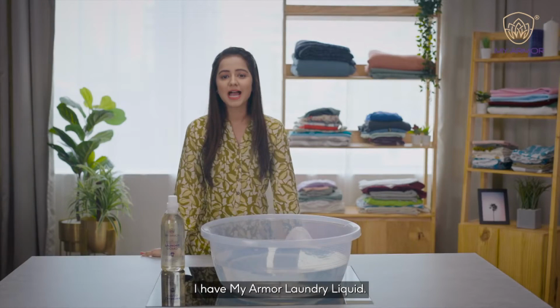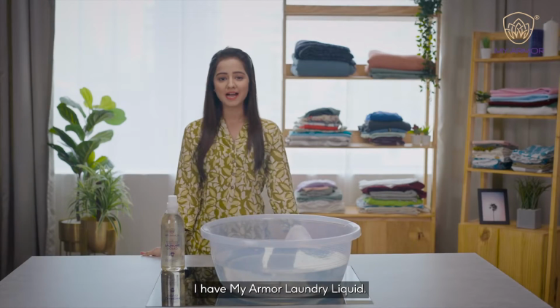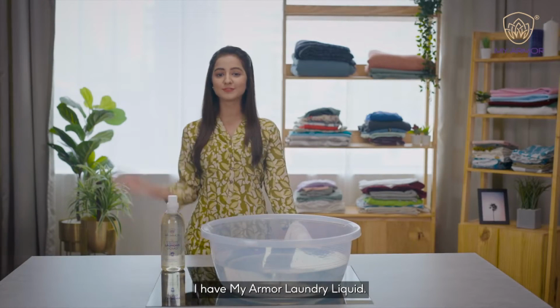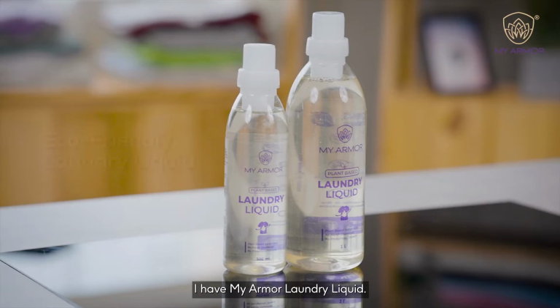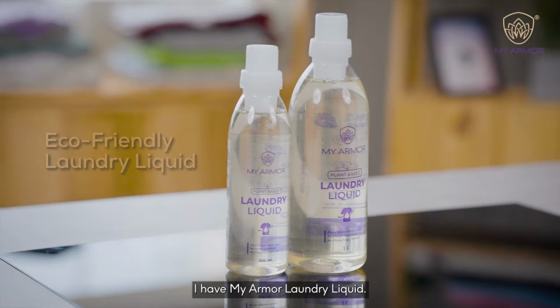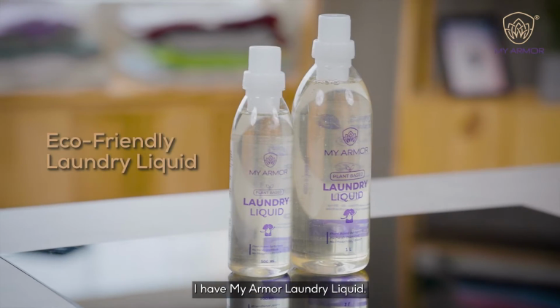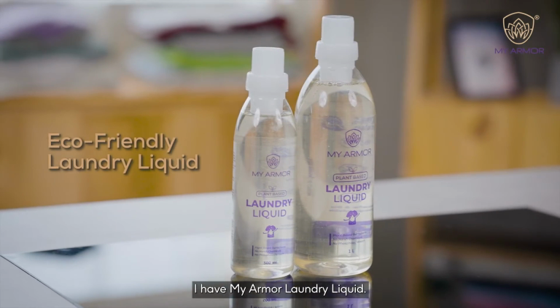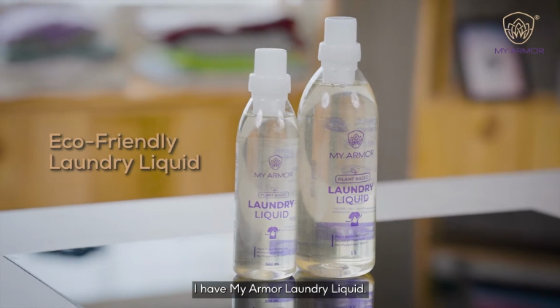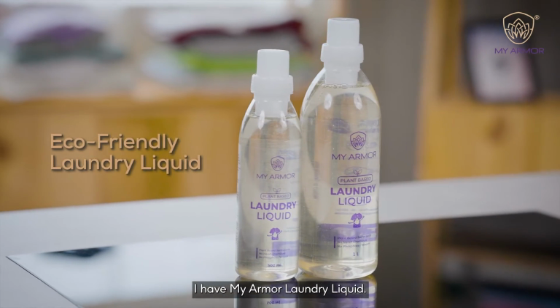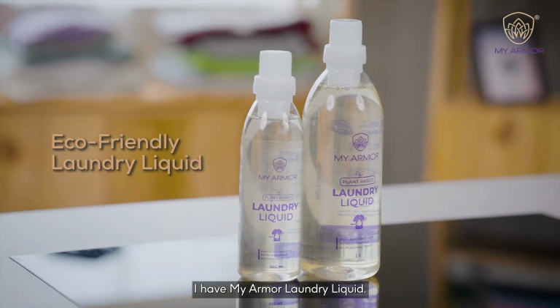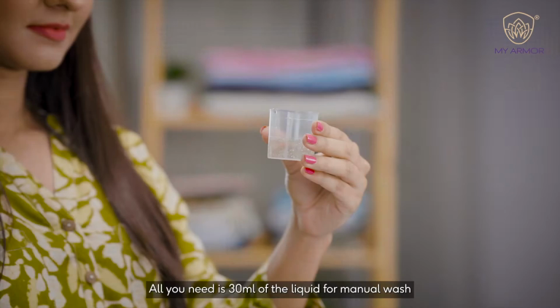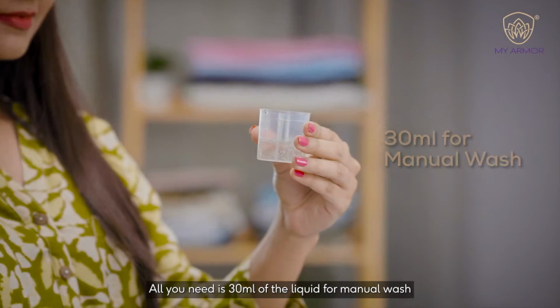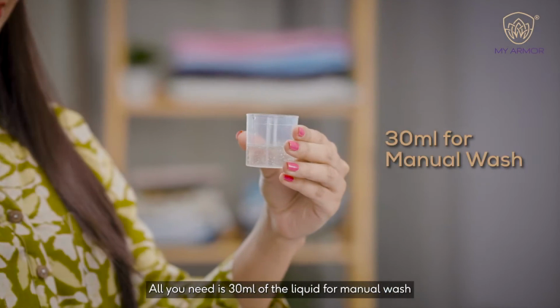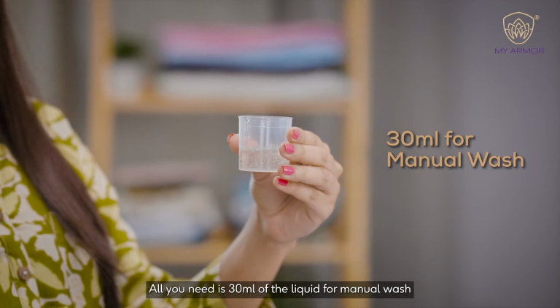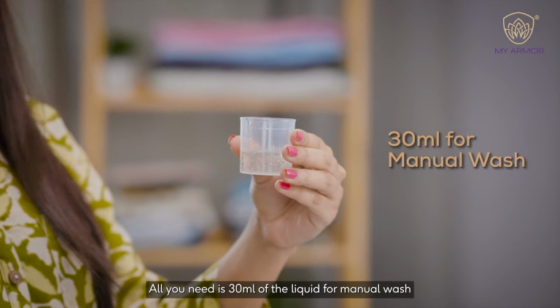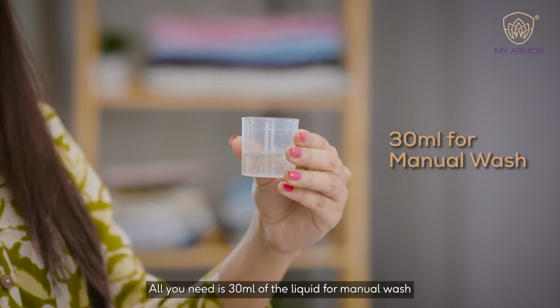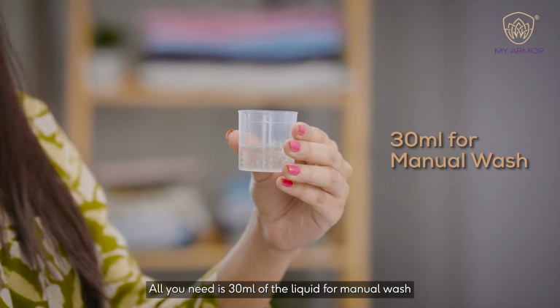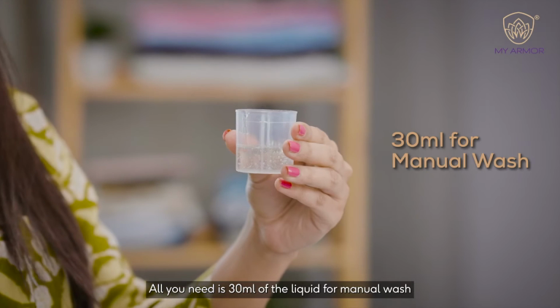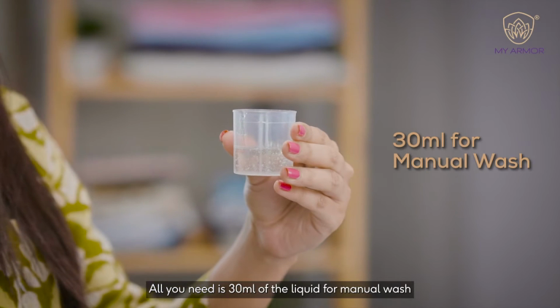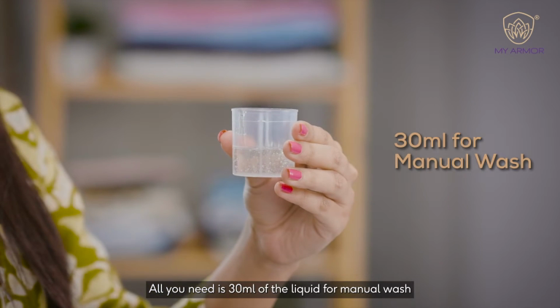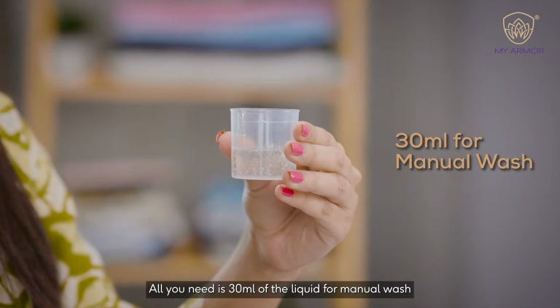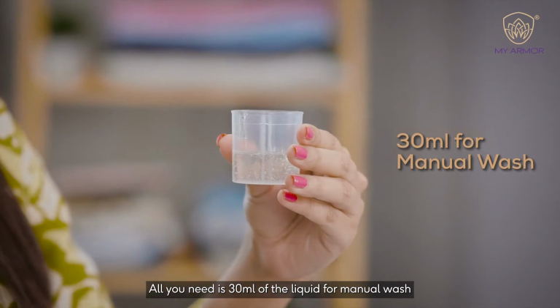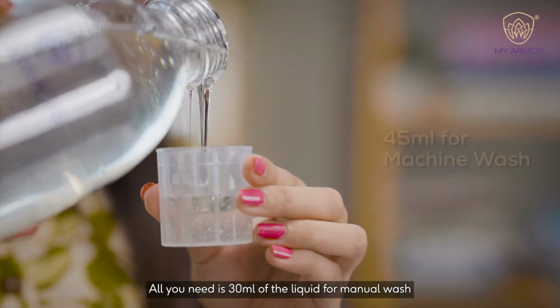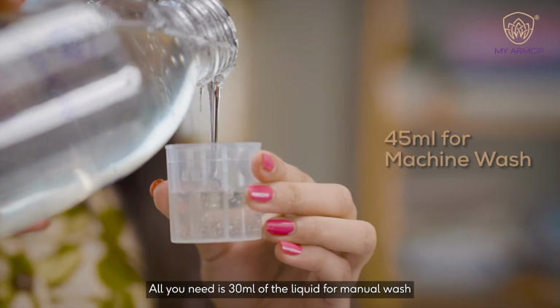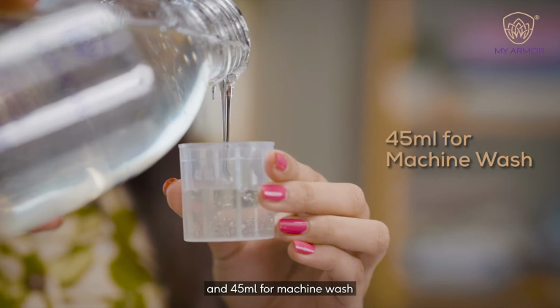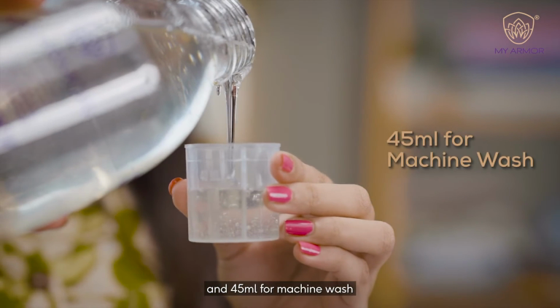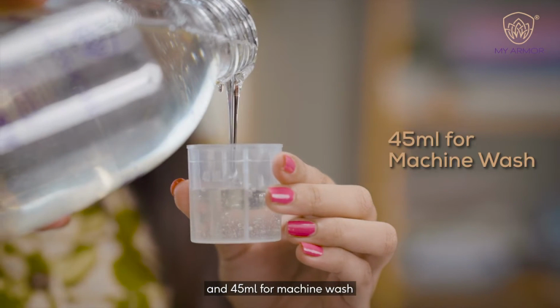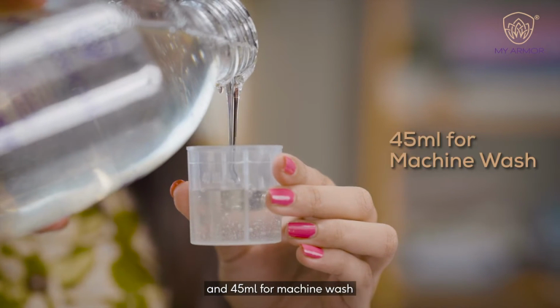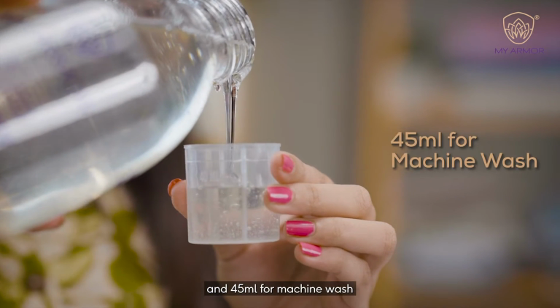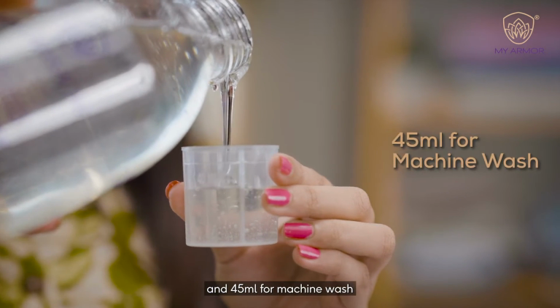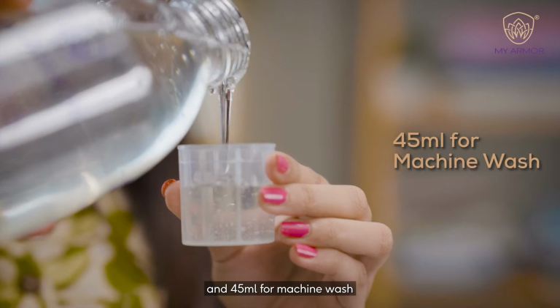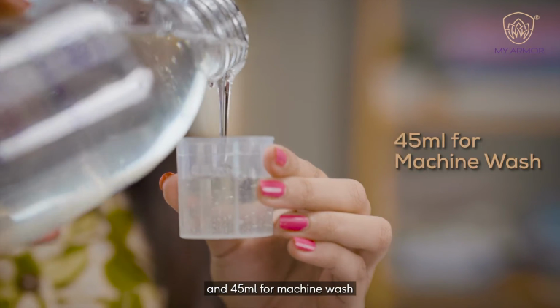I have my Armour laundry liquid. All you need is 30ml of the liquid for manual wash and 45ml for machine wash.